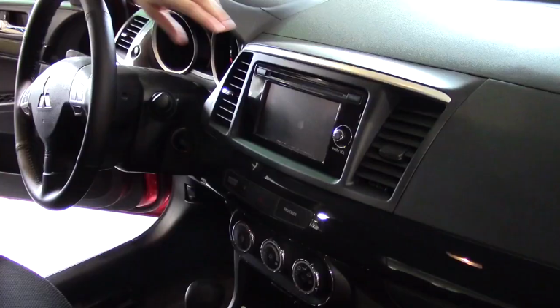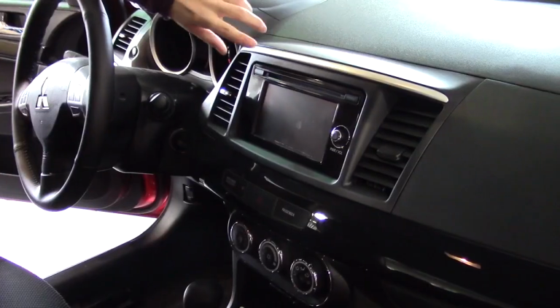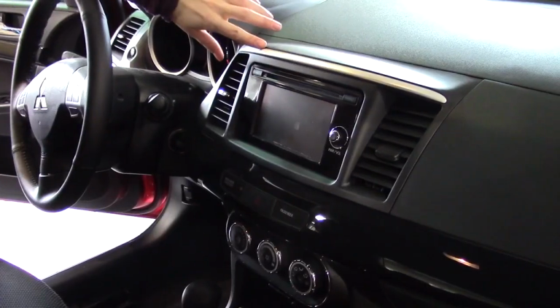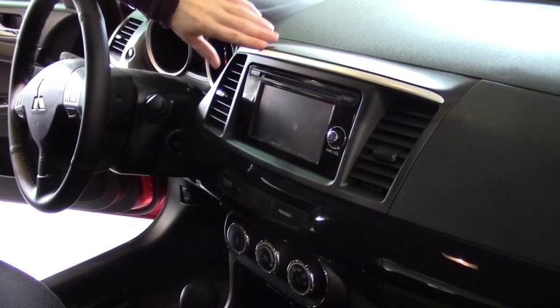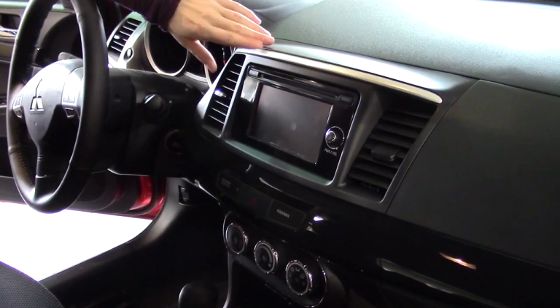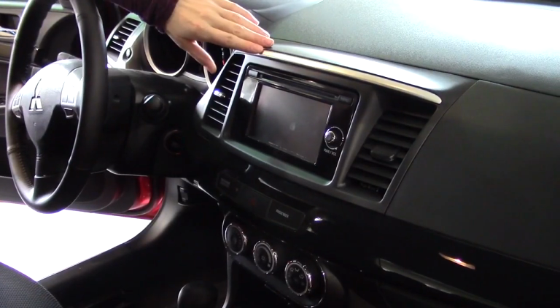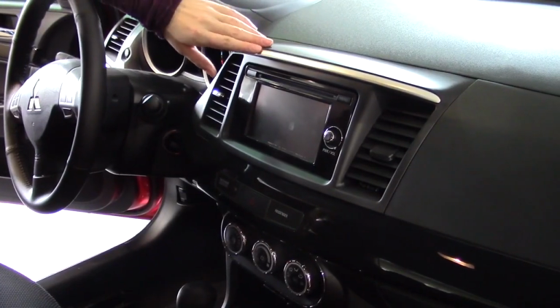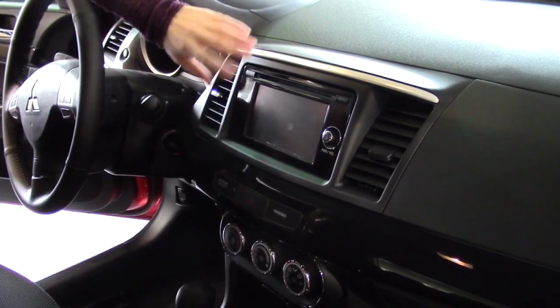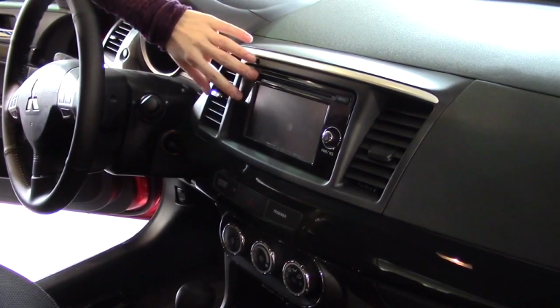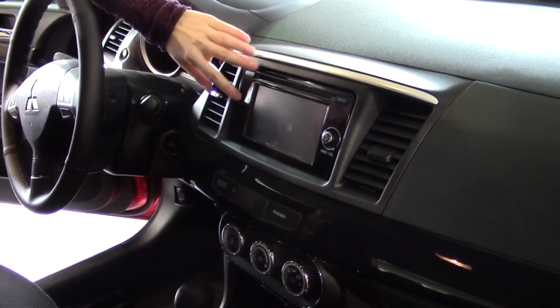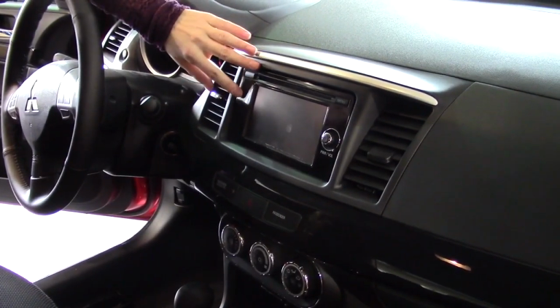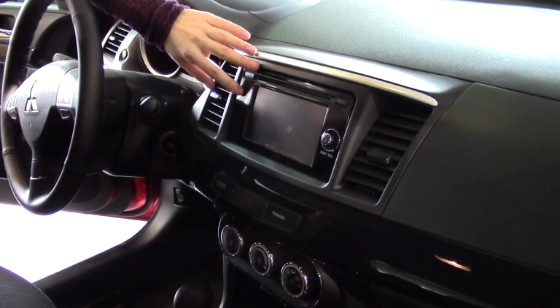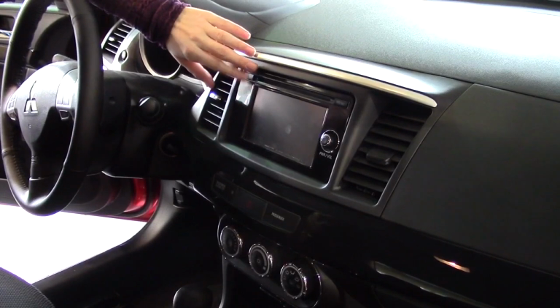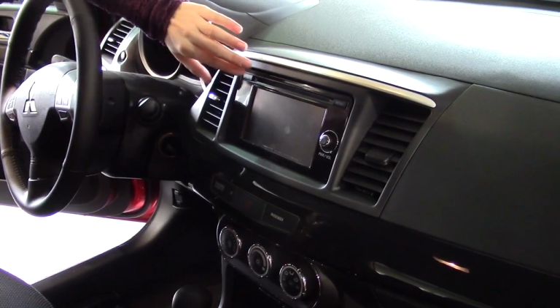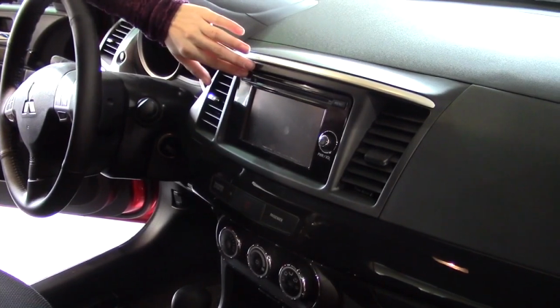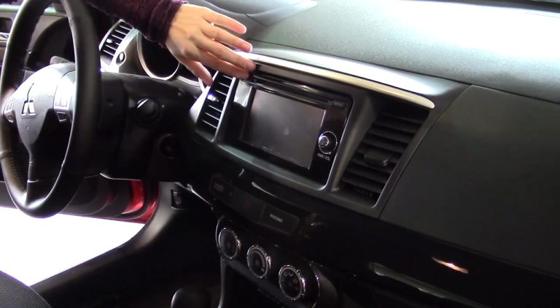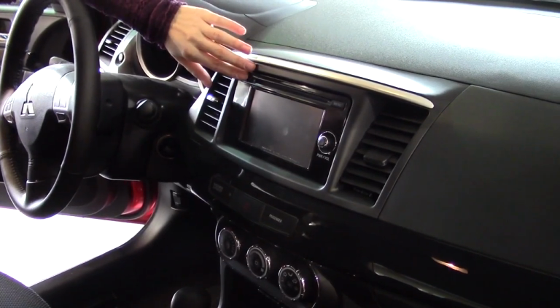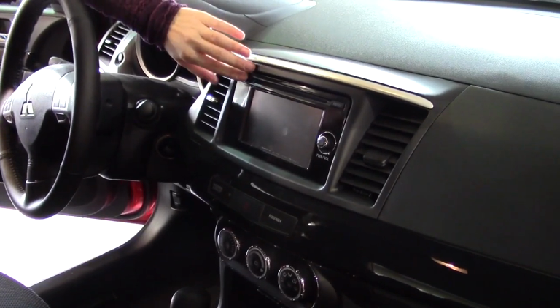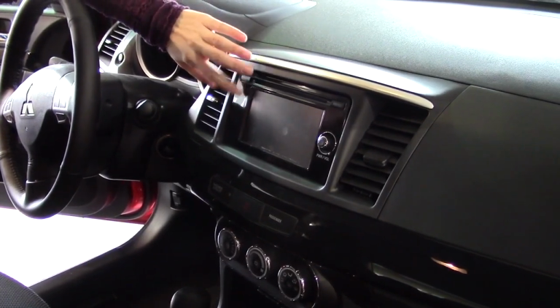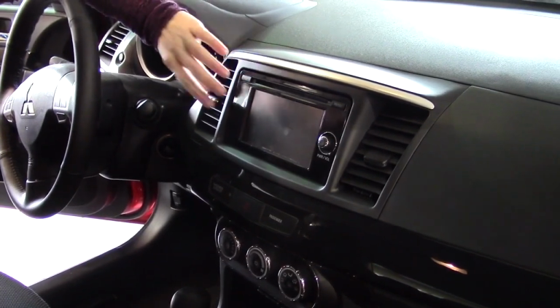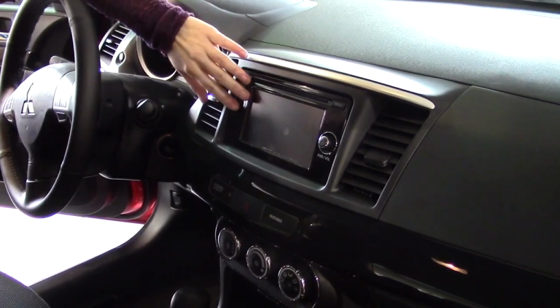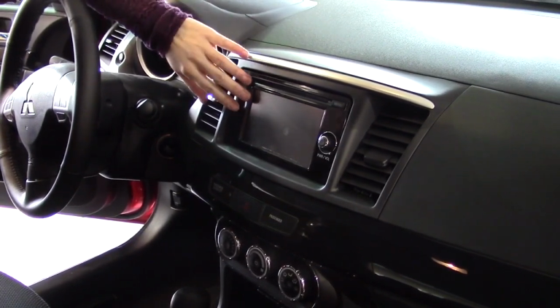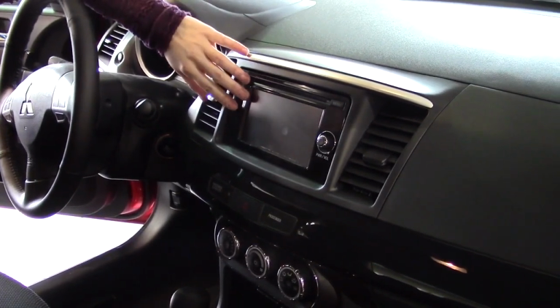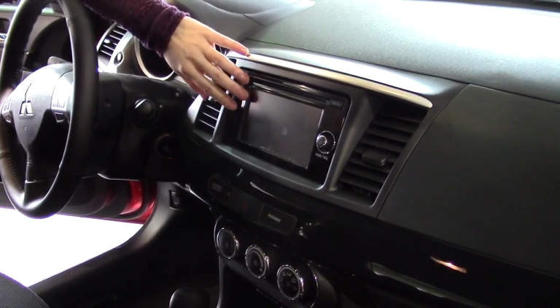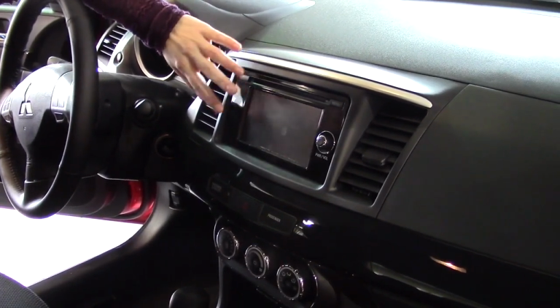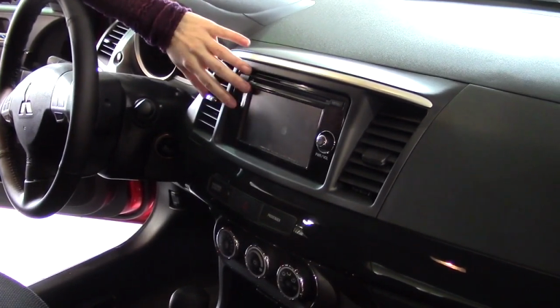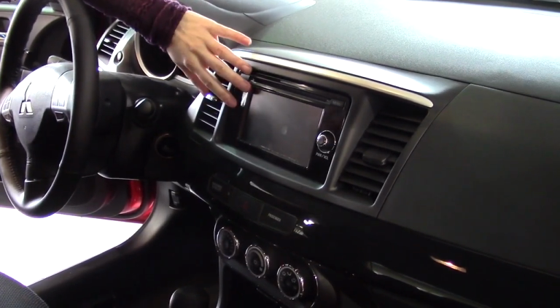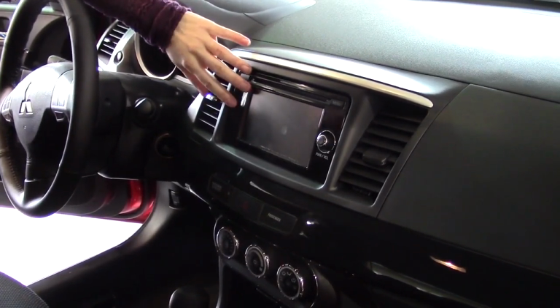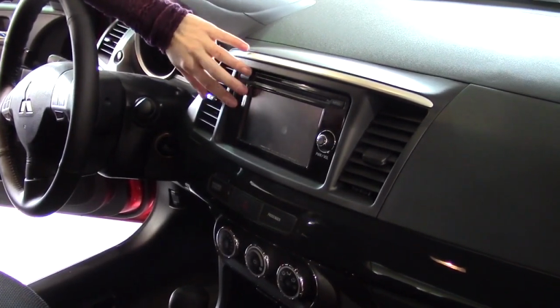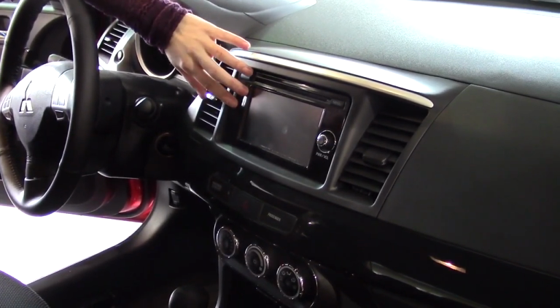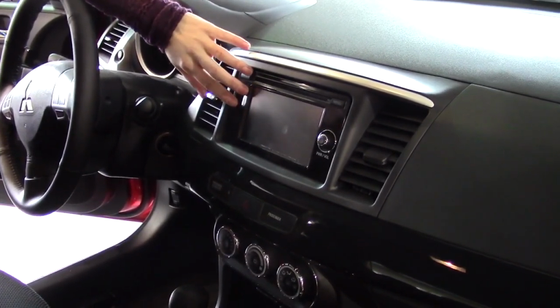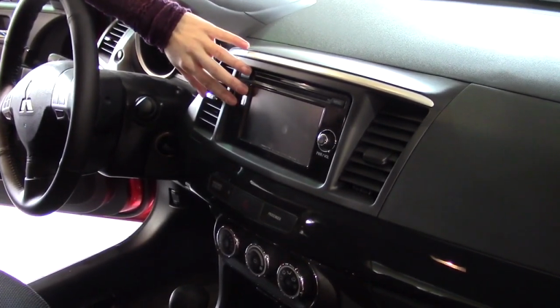And here we have the 6.1 touchscreen. You also have your CD player. When you put it in reverse, it takes you right to the backup camera as well.